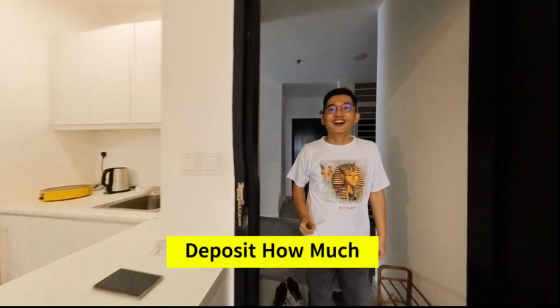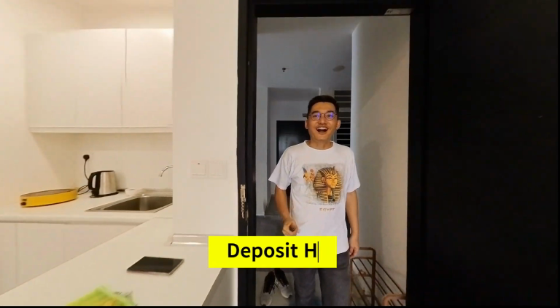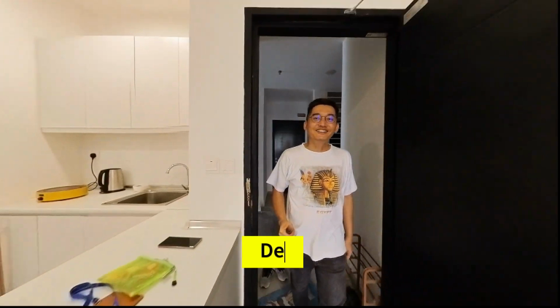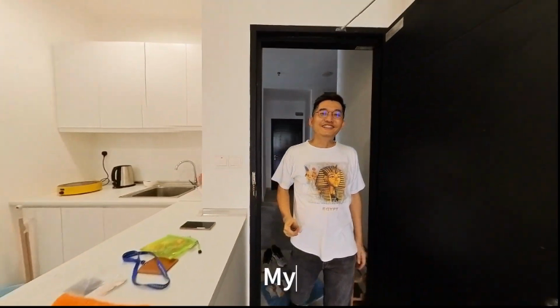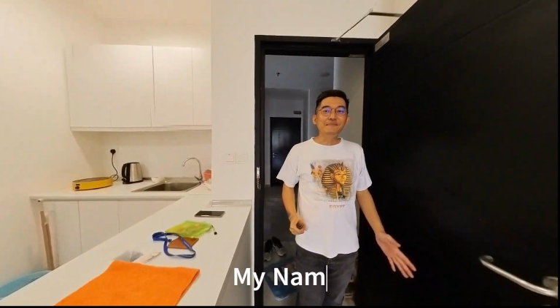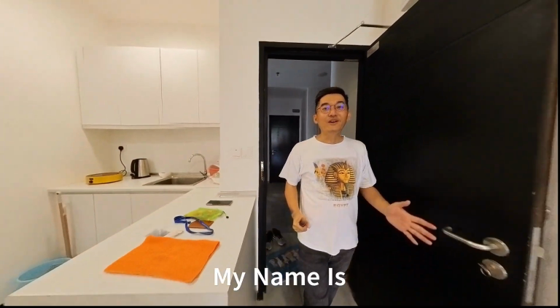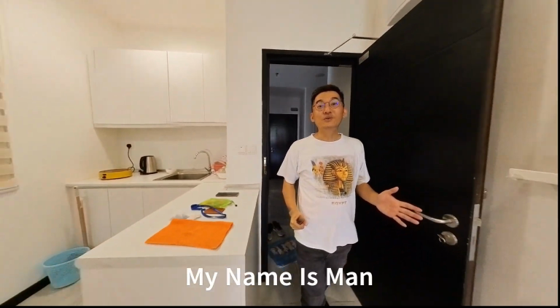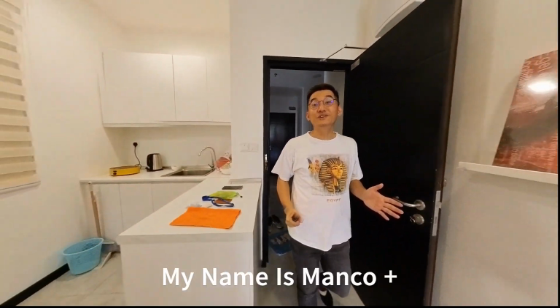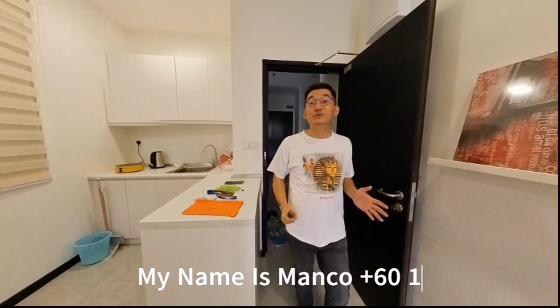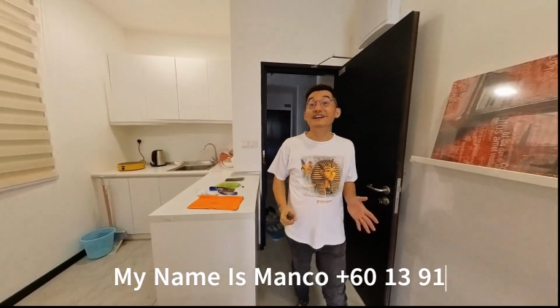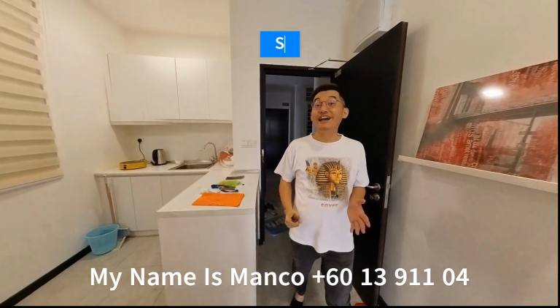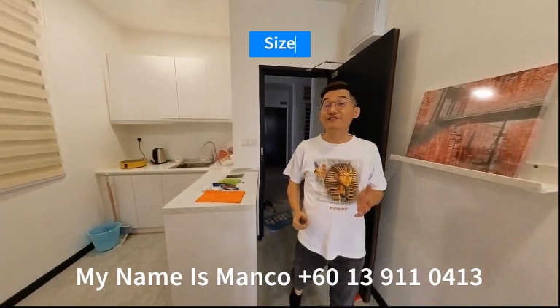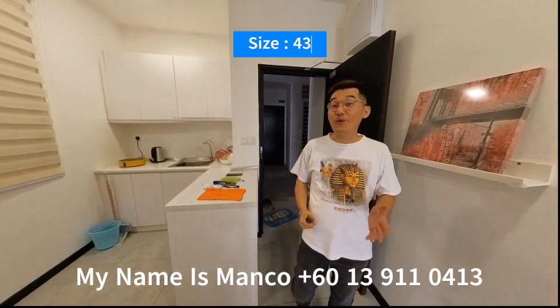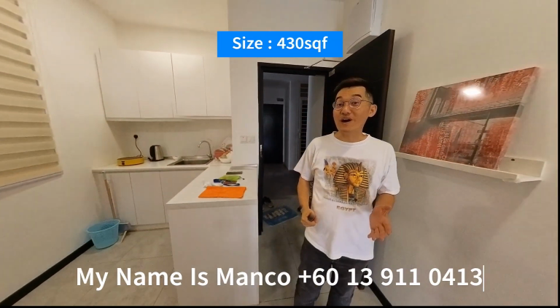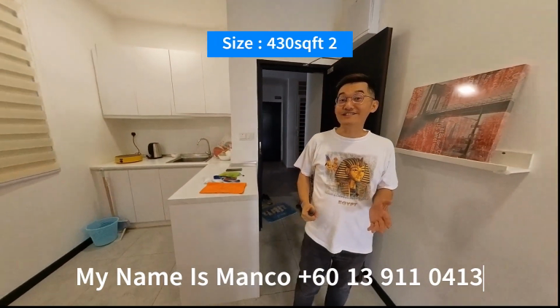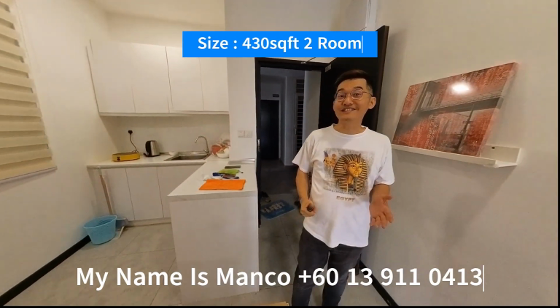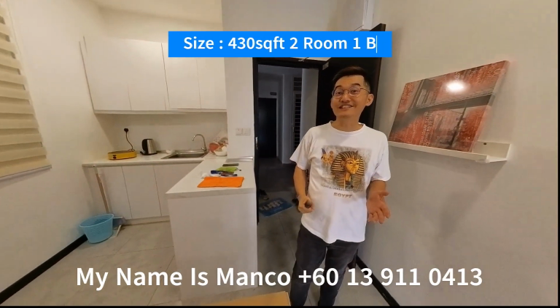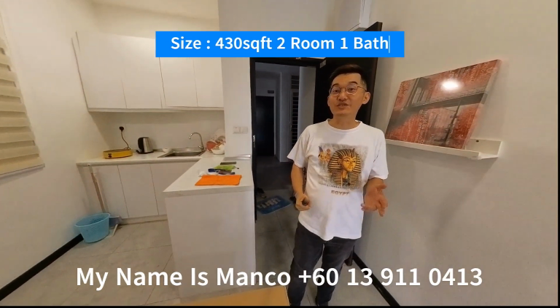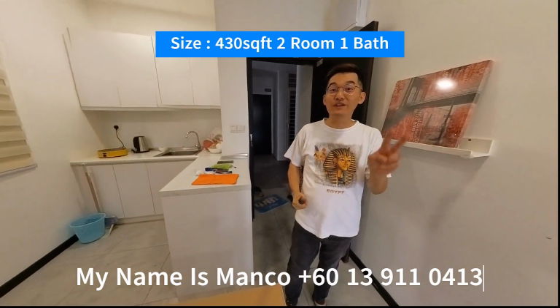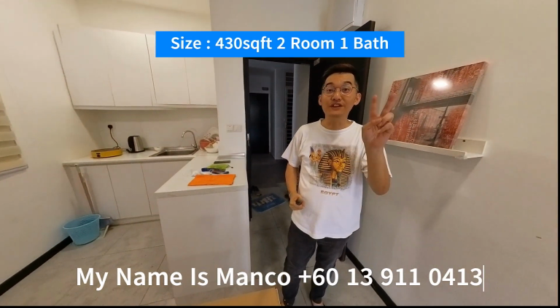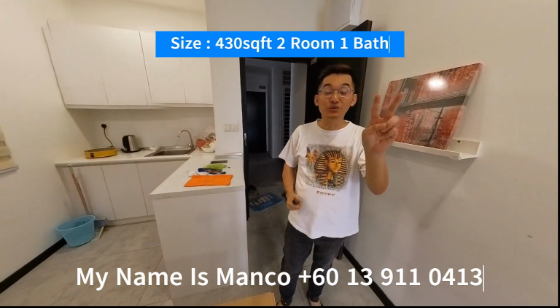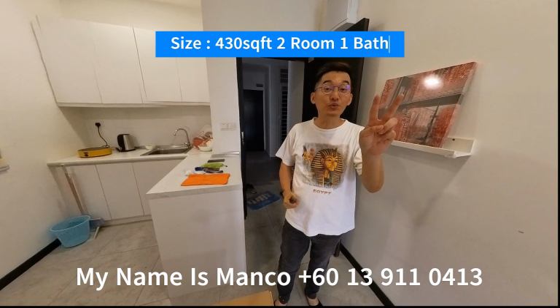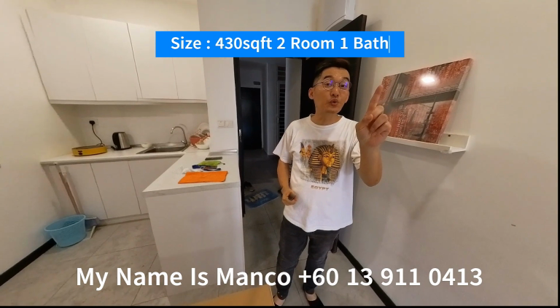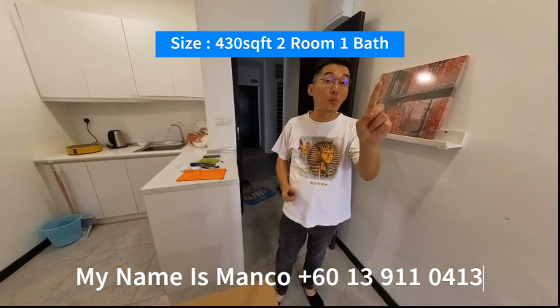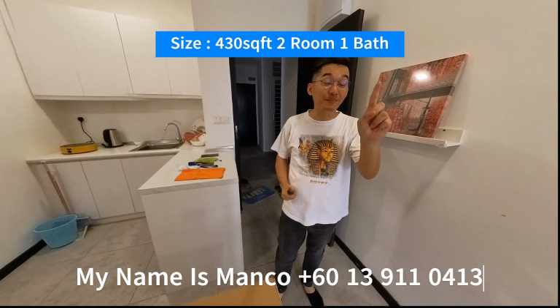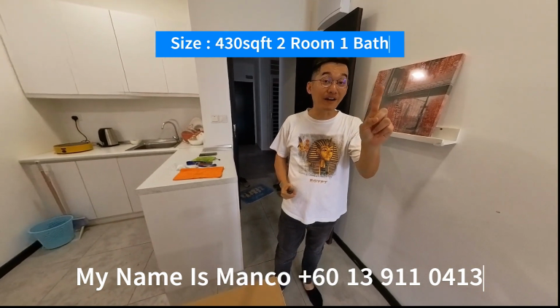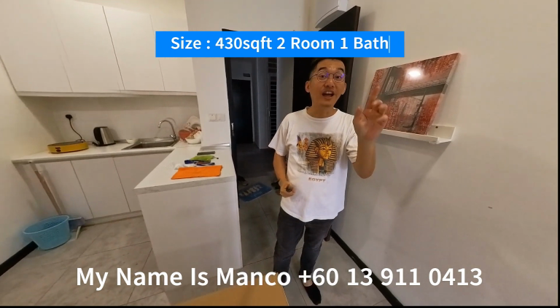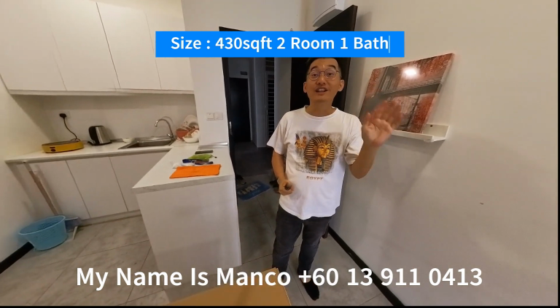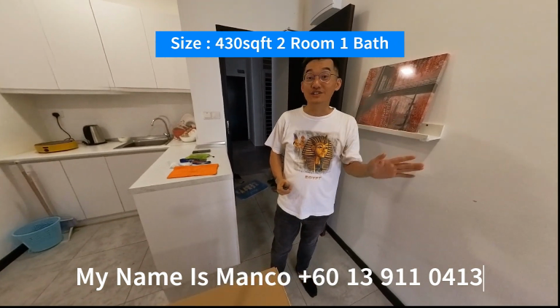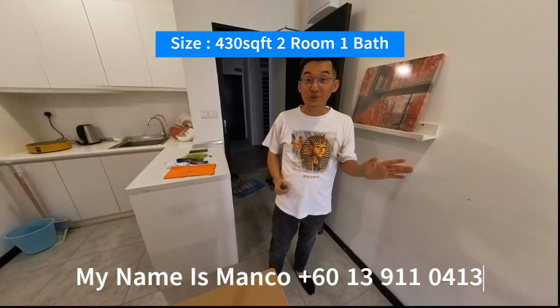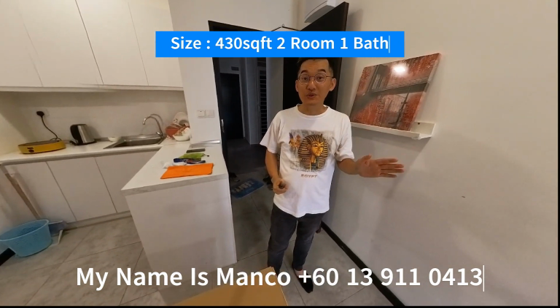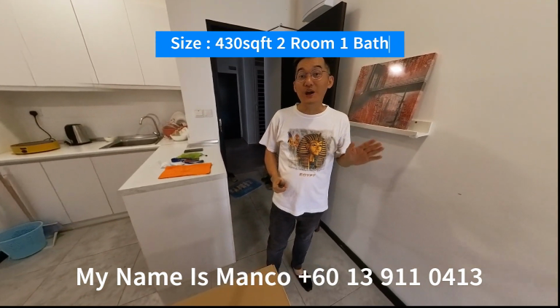Hi, today Mengpo here. Today I have a 430 square feet, 2-room 1-bath unit to show you.